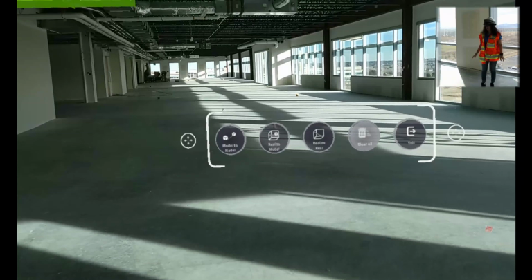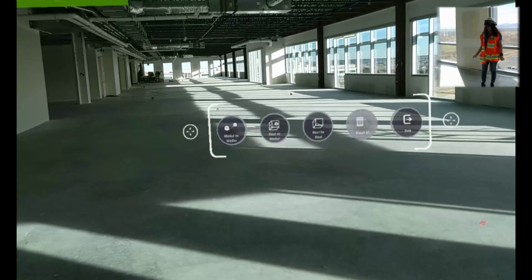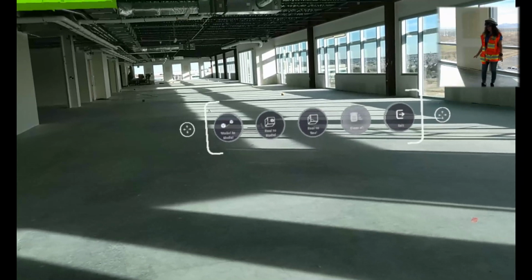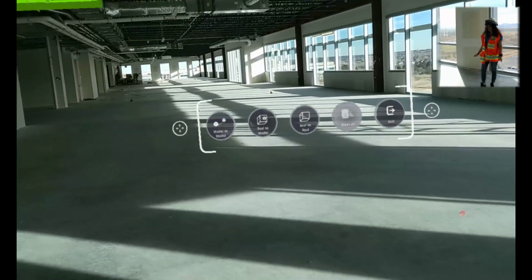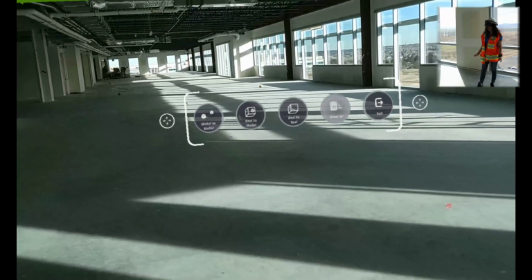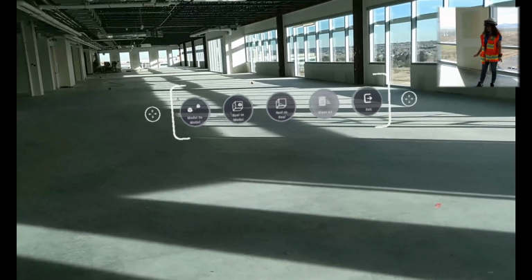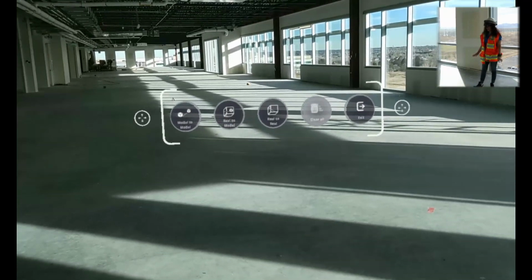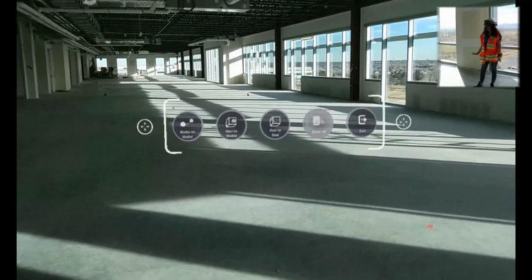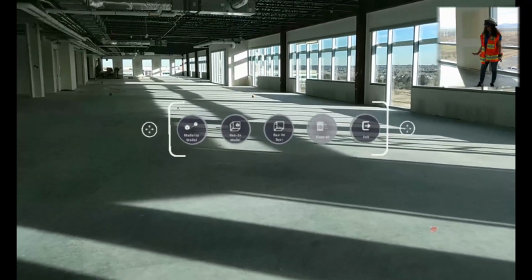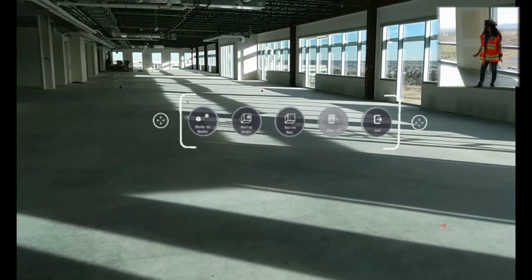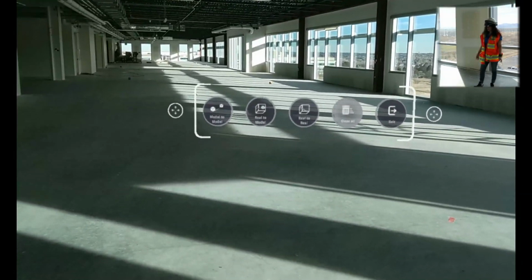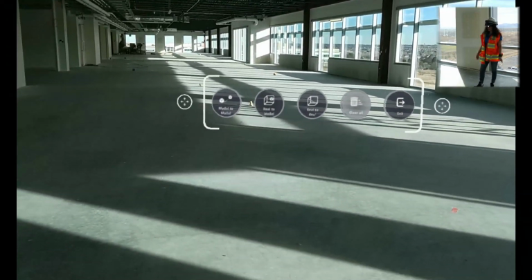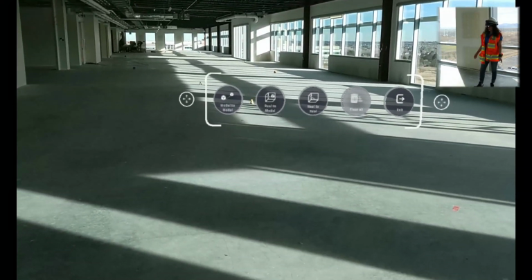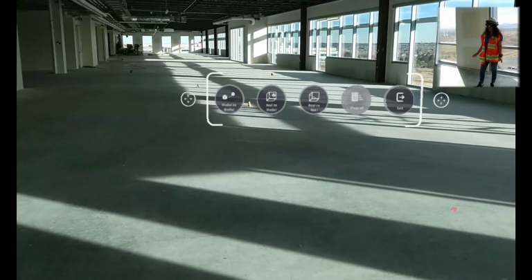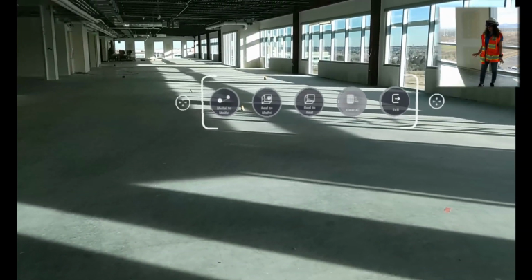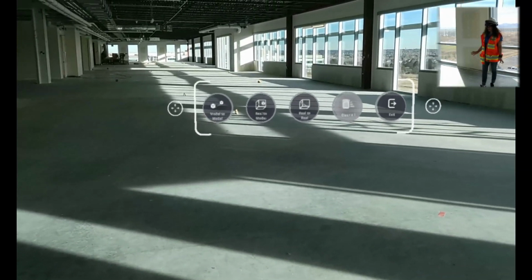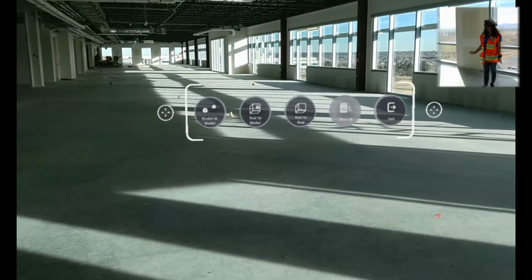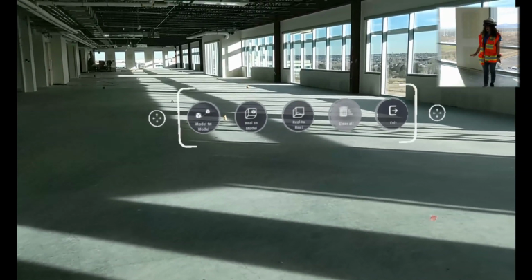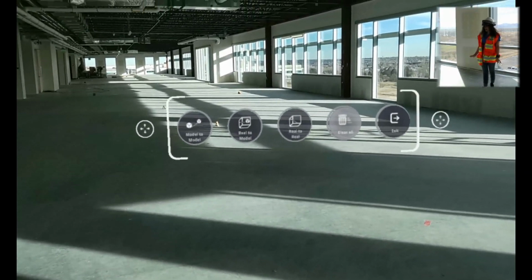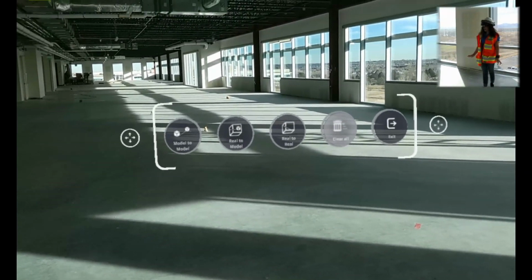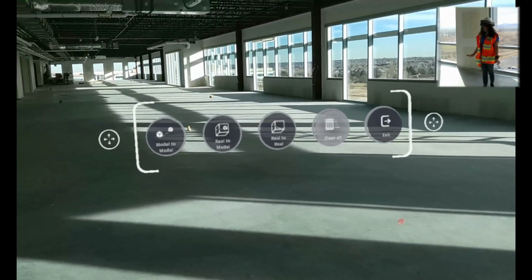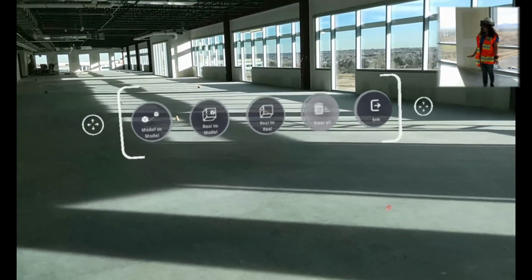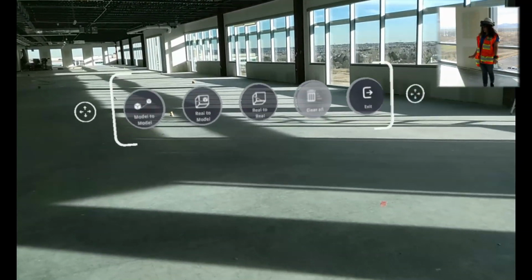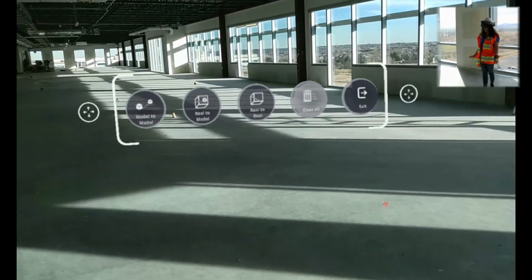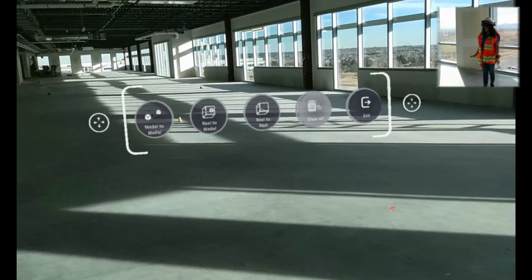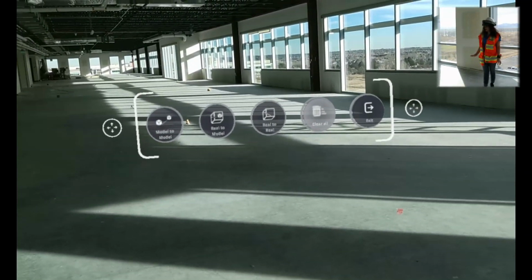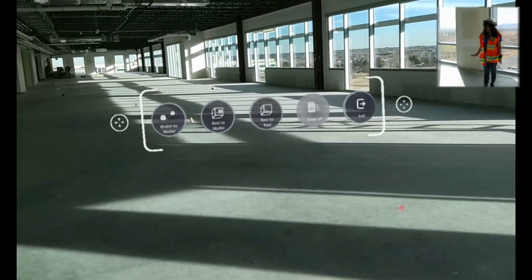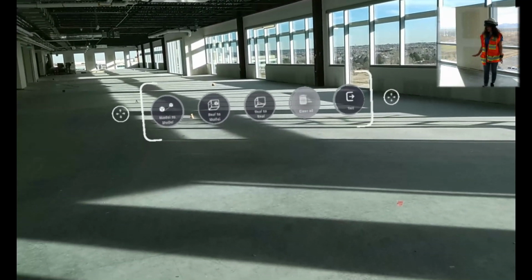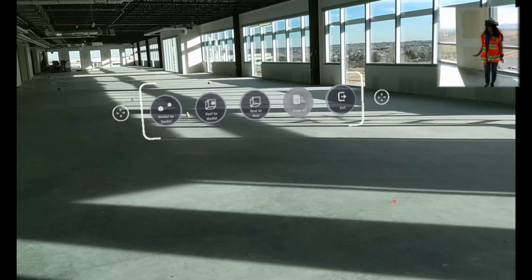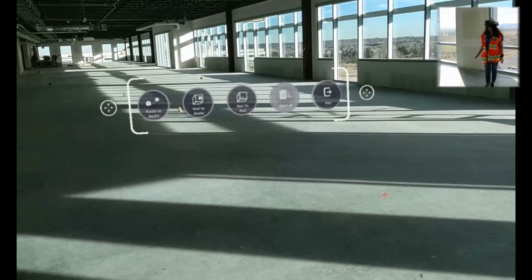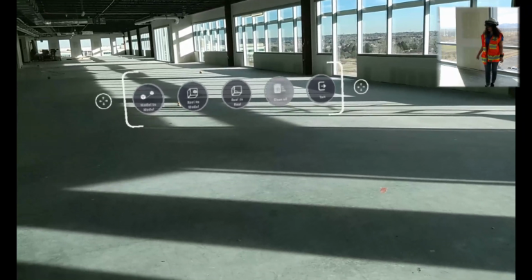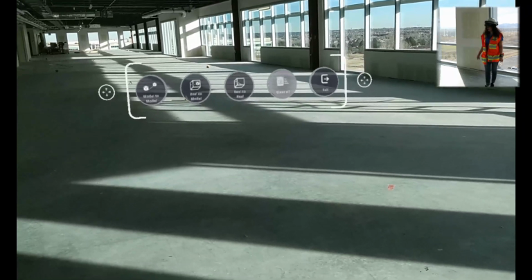Here we can see our three different options of measurement: model-to-model, real-to-model, or real-to-real.